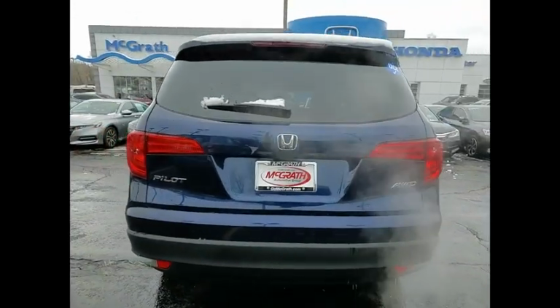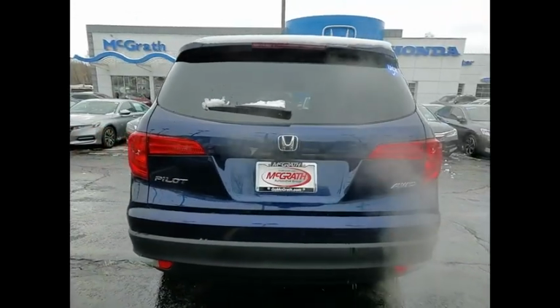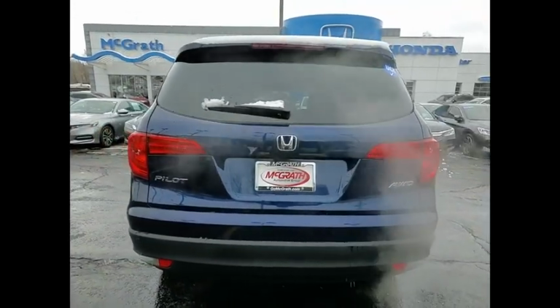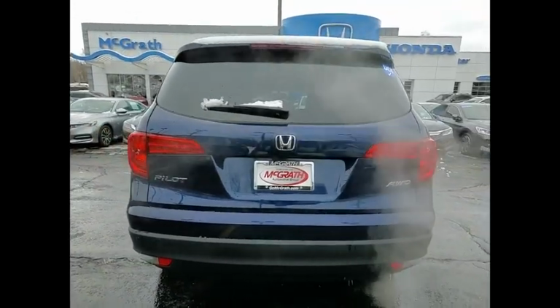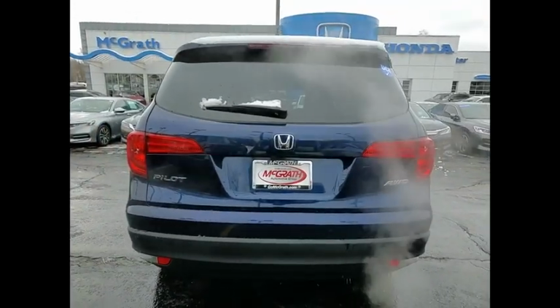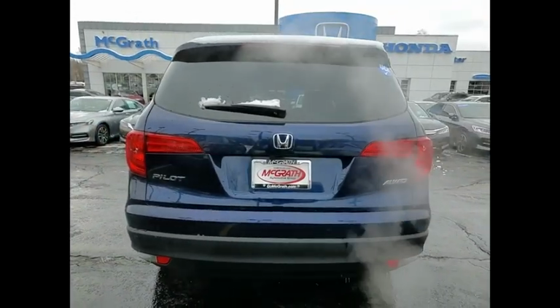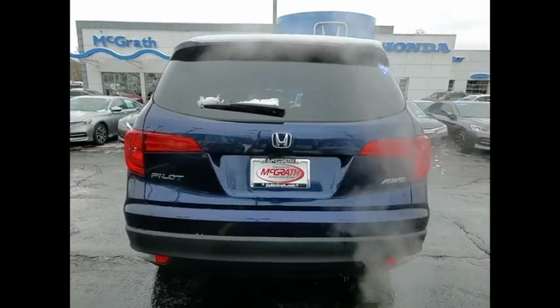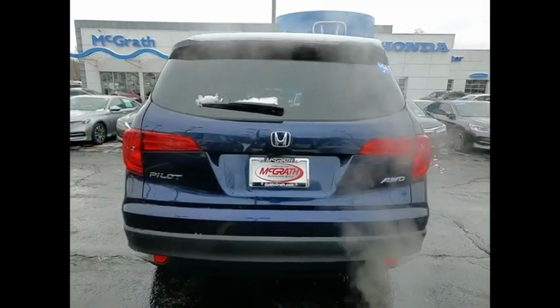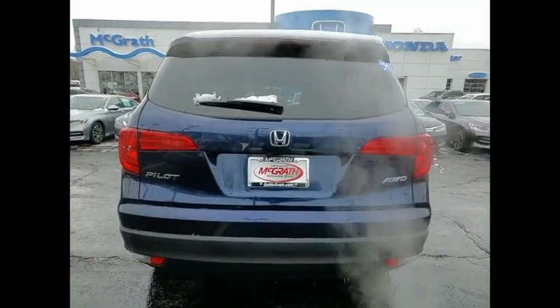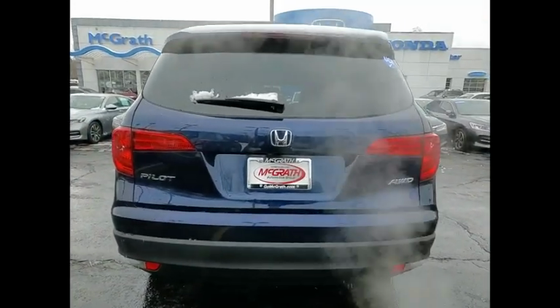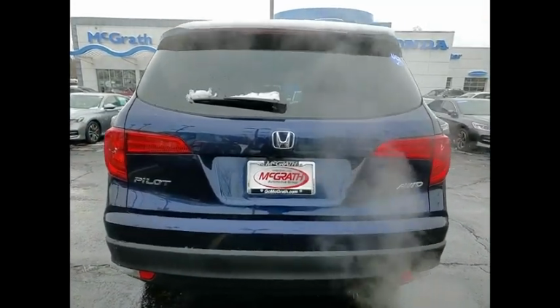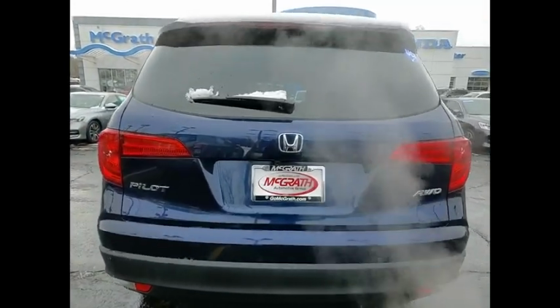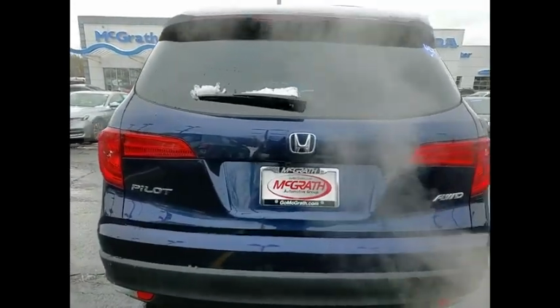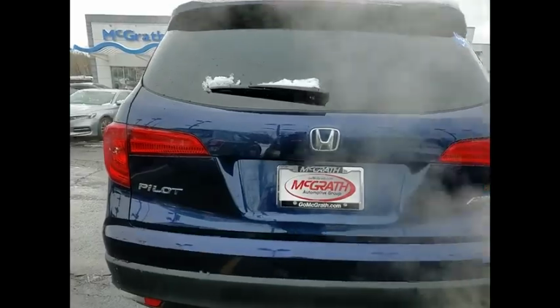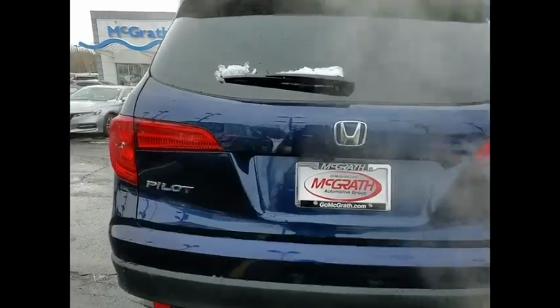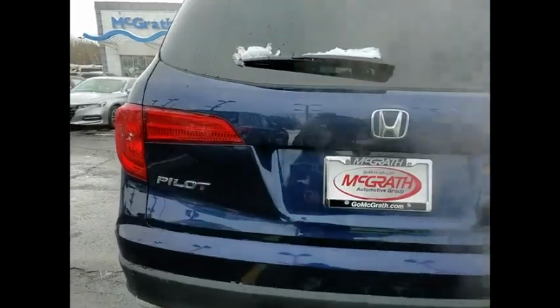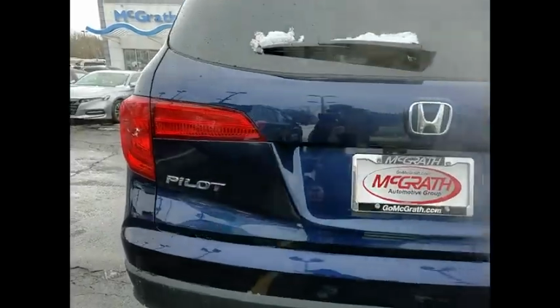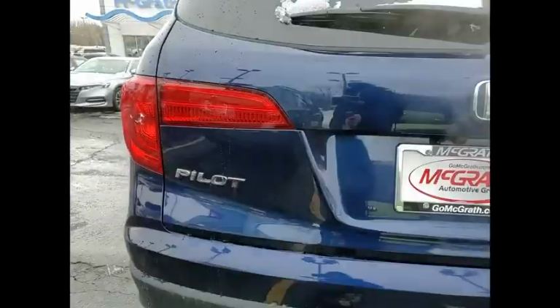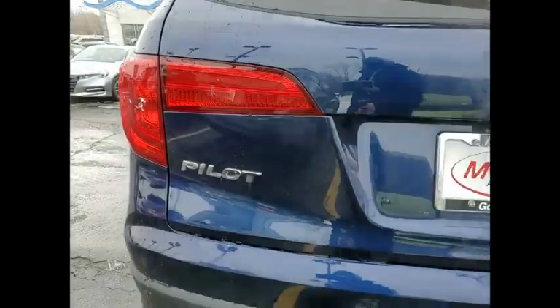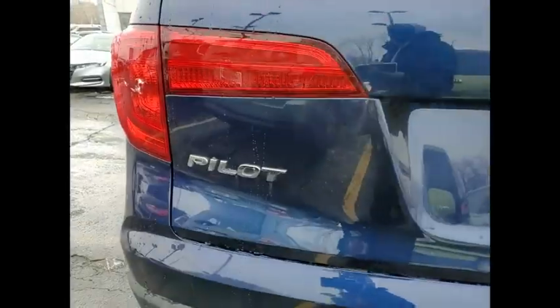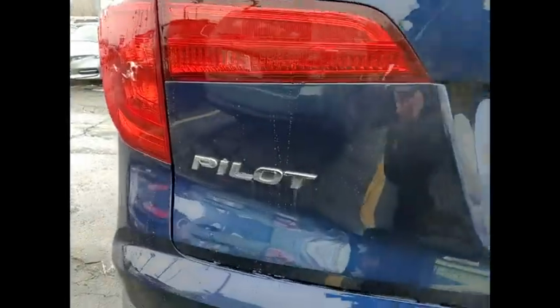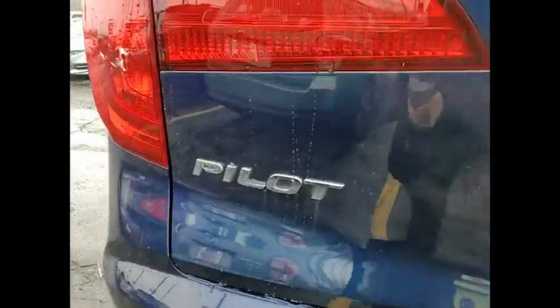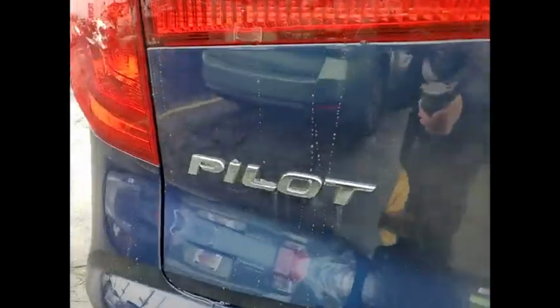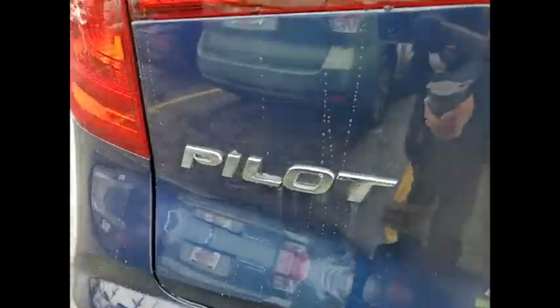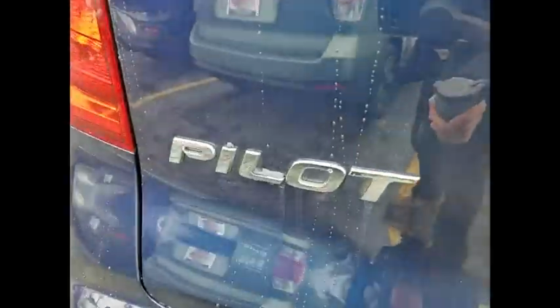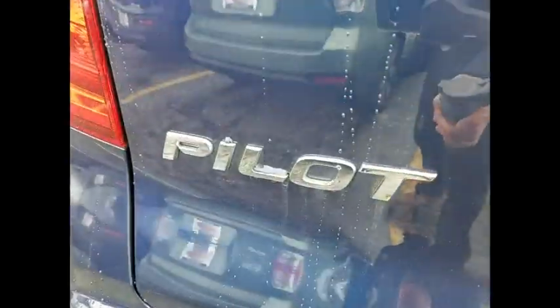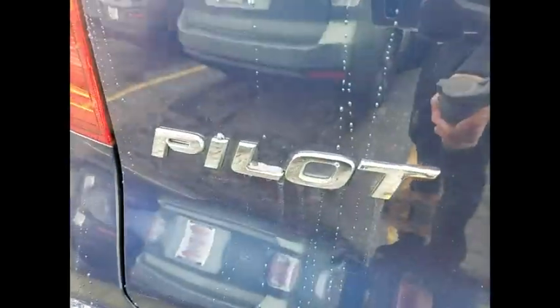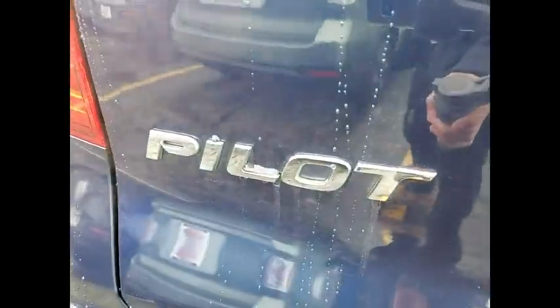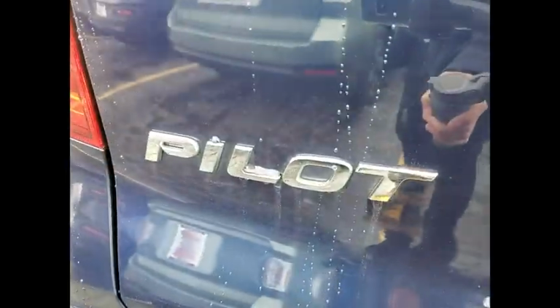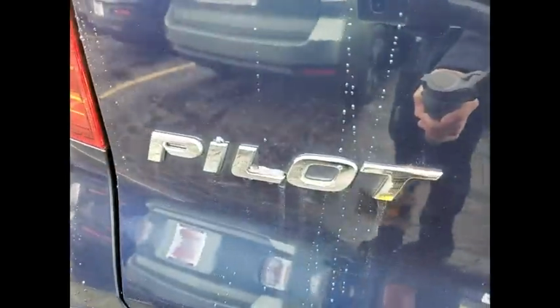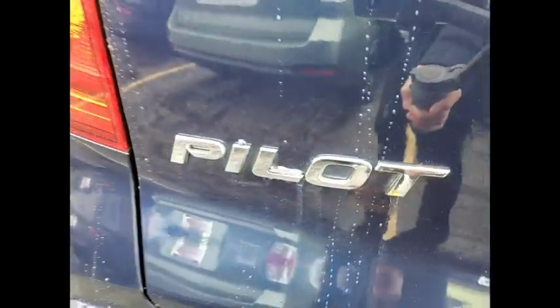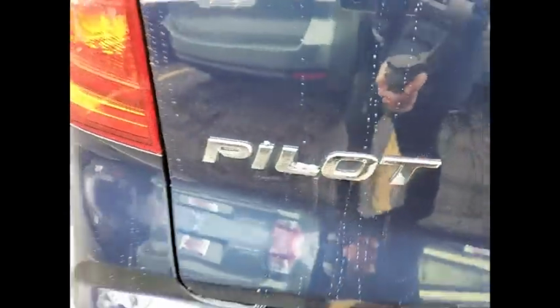Remote engine start, power lift gate, brake assist, traction control, stability control.